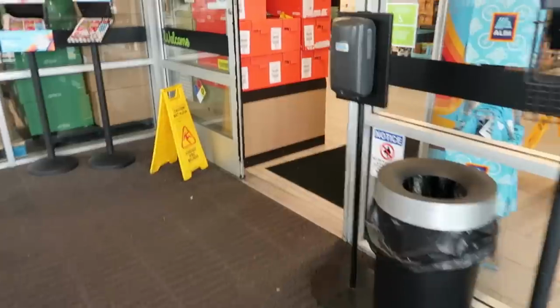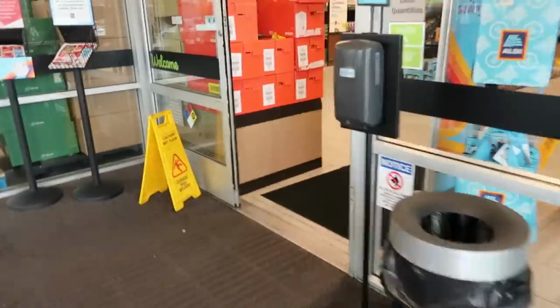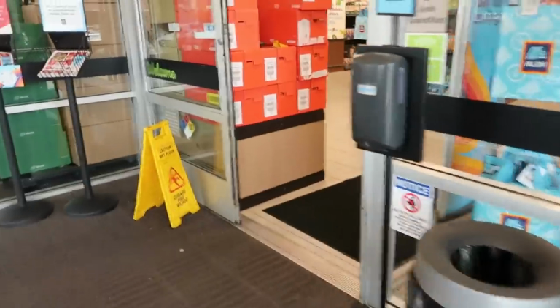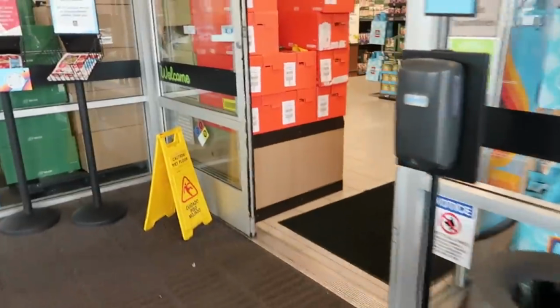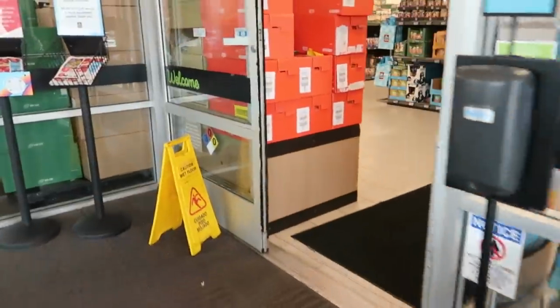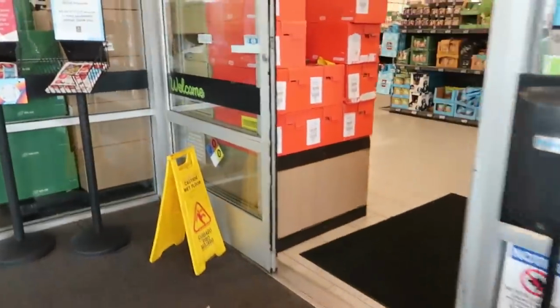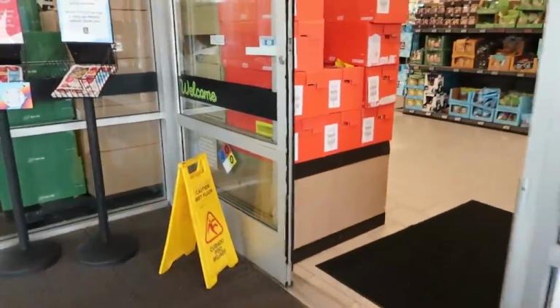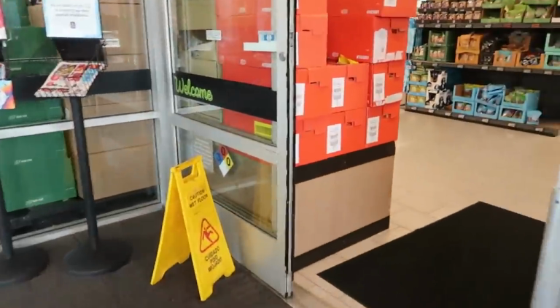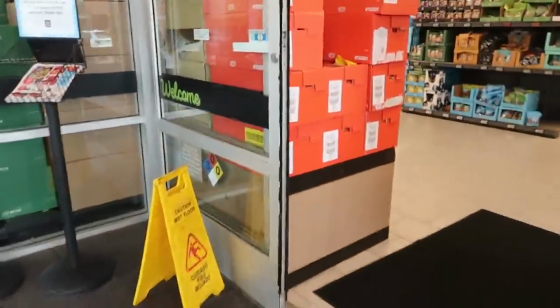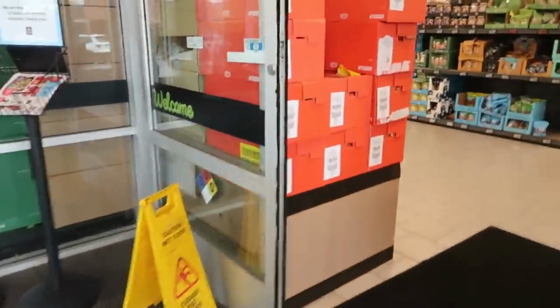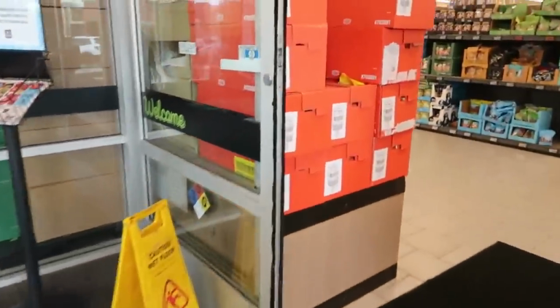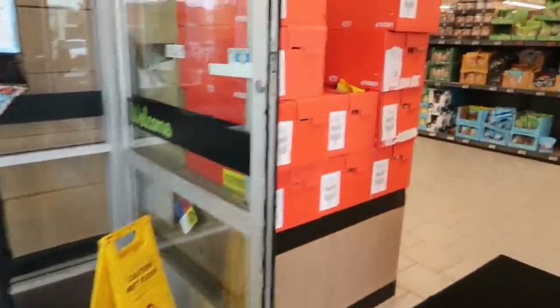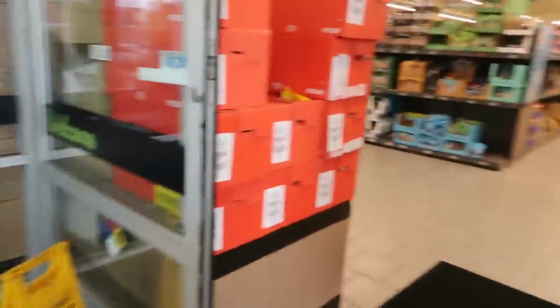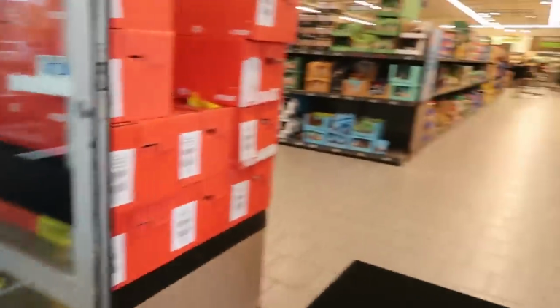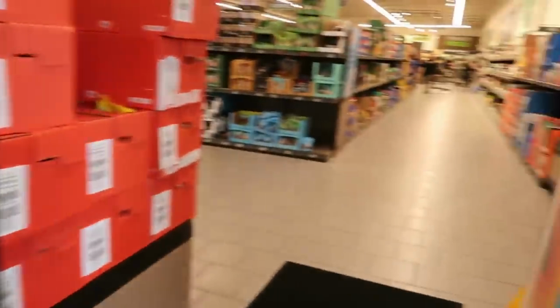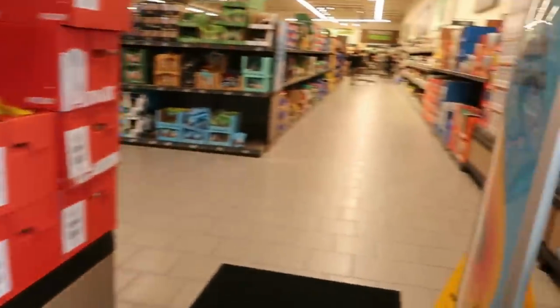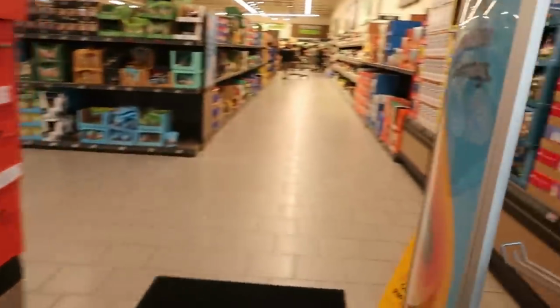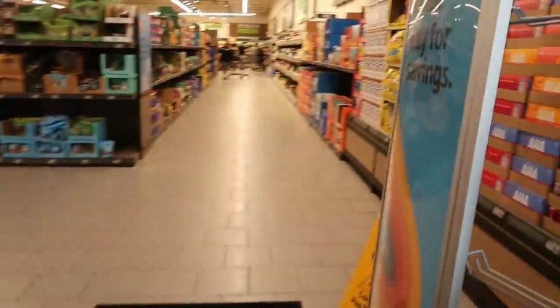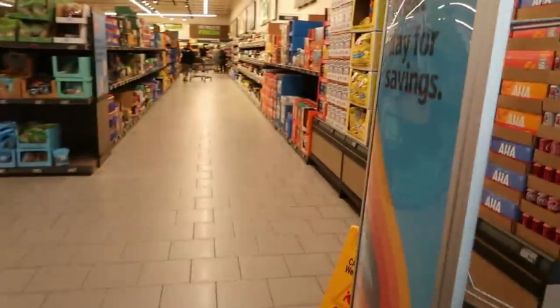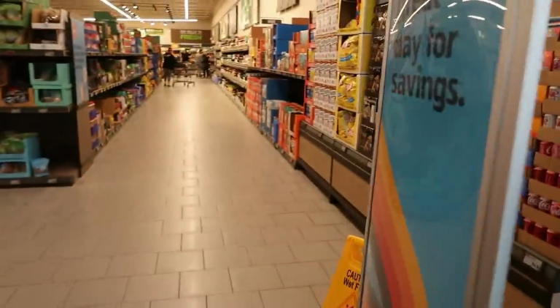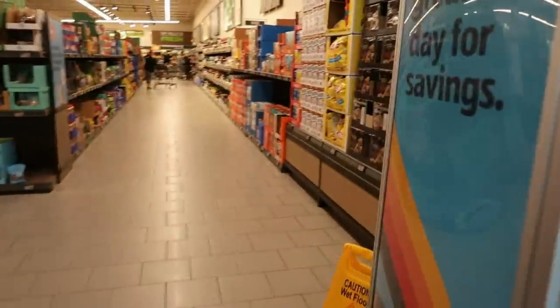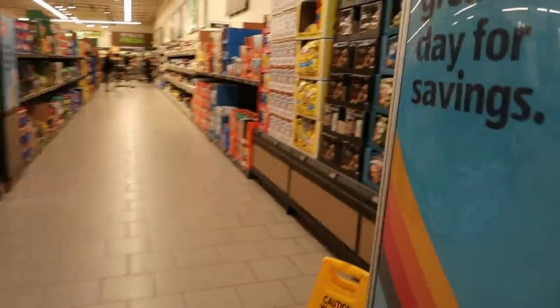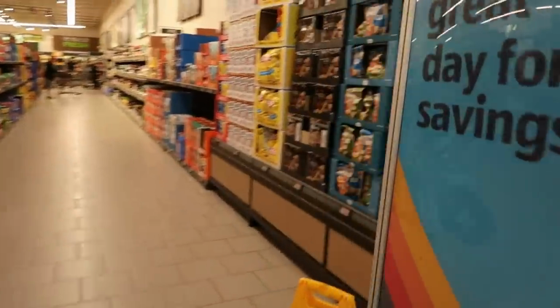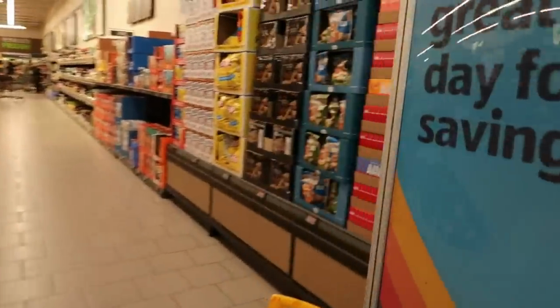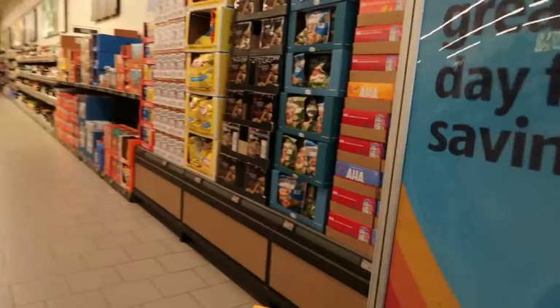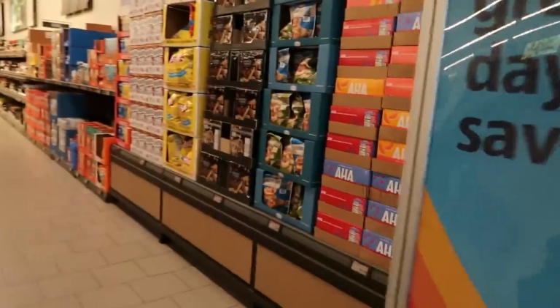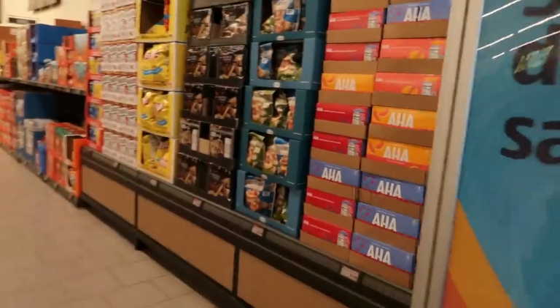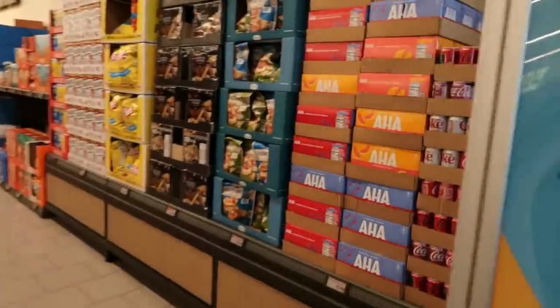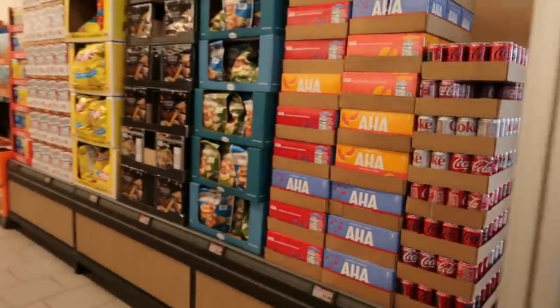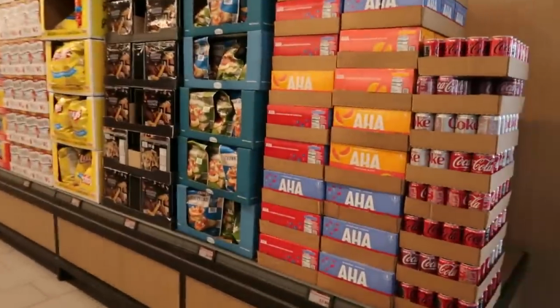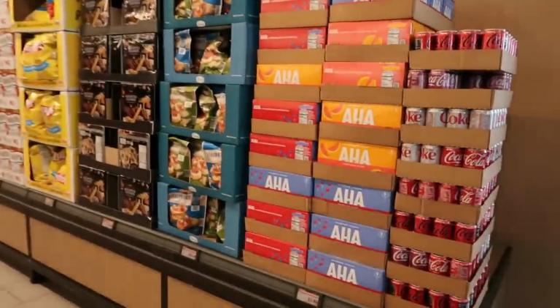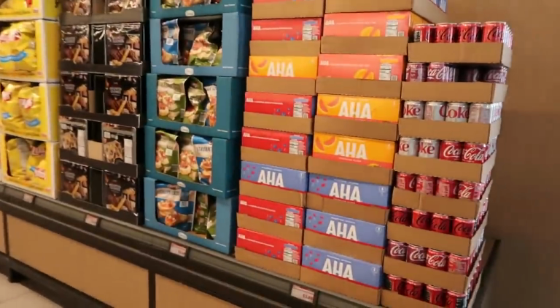Hey my pretties, welcome back. We're going inside of Aldi today to see what we can find.